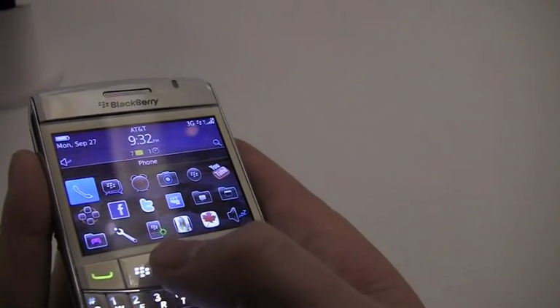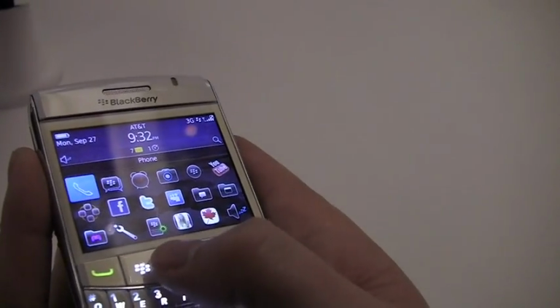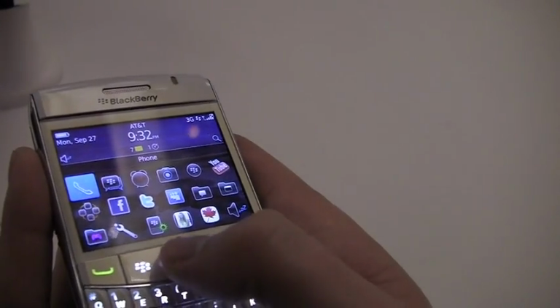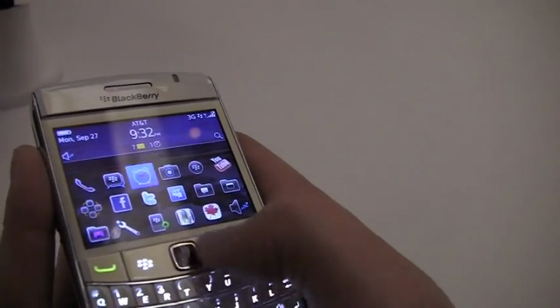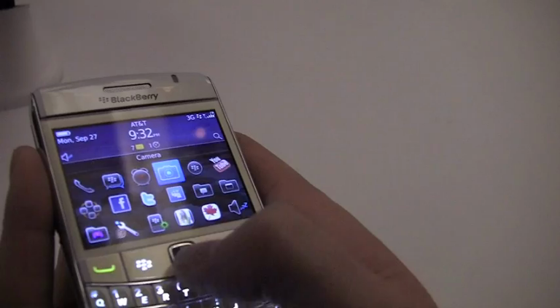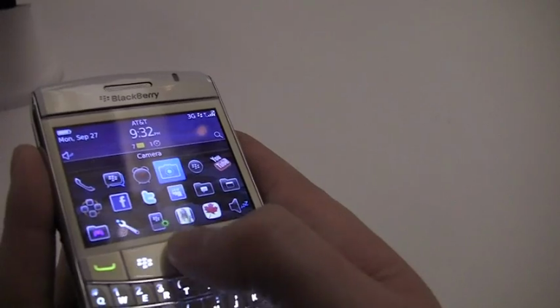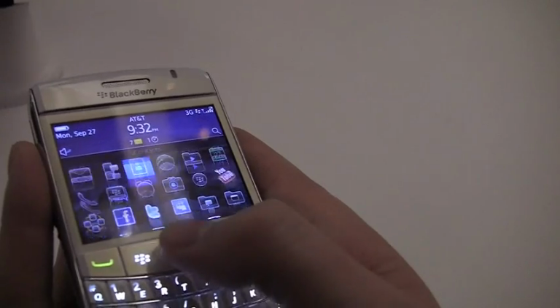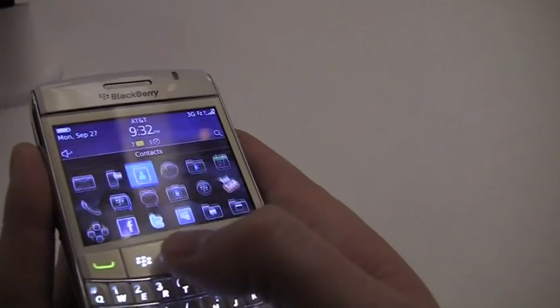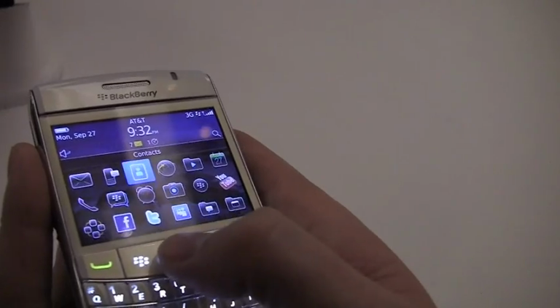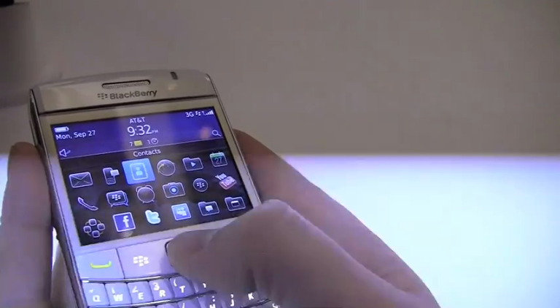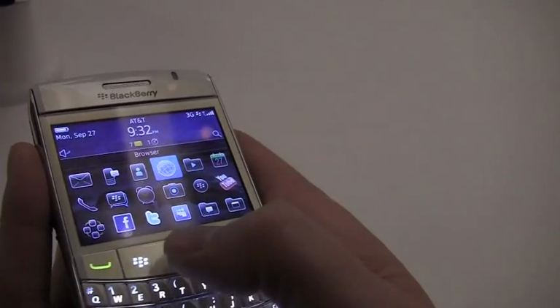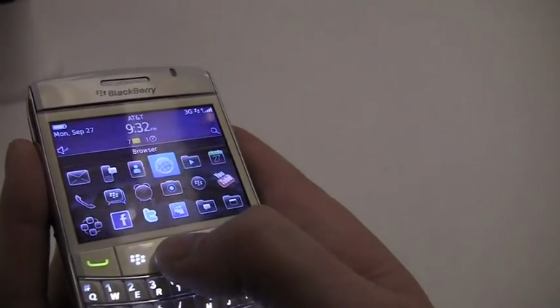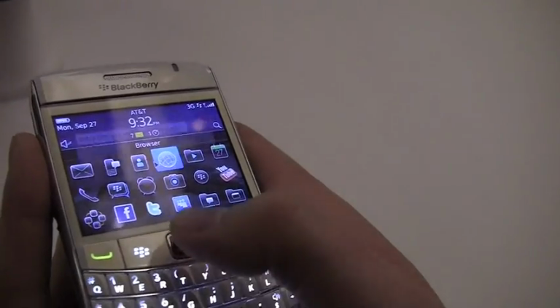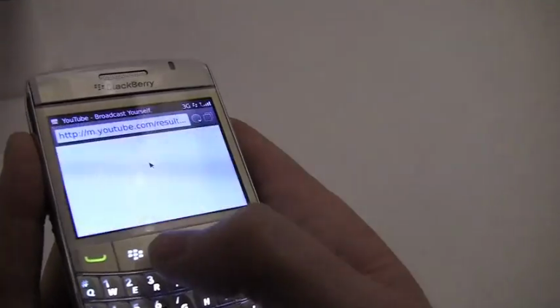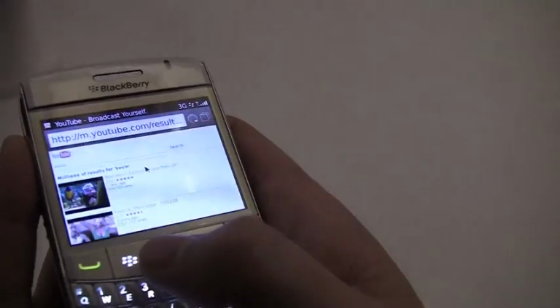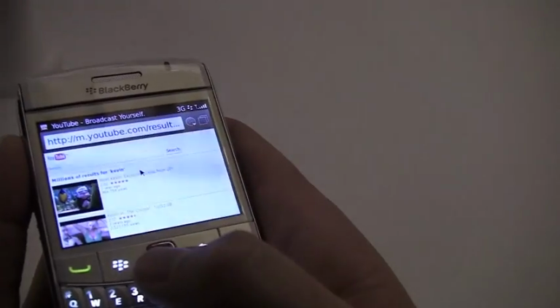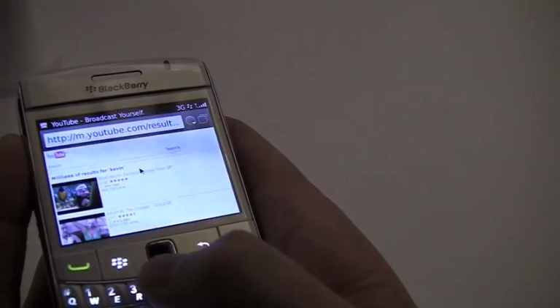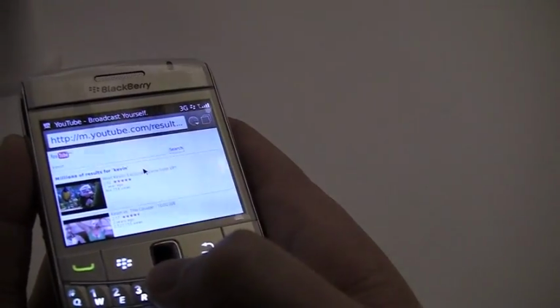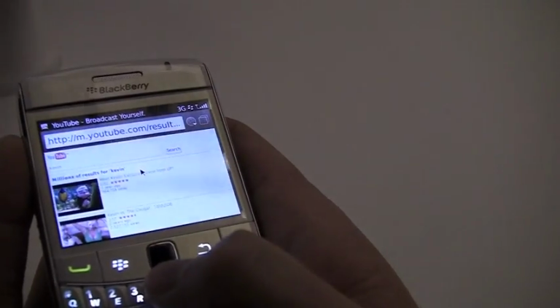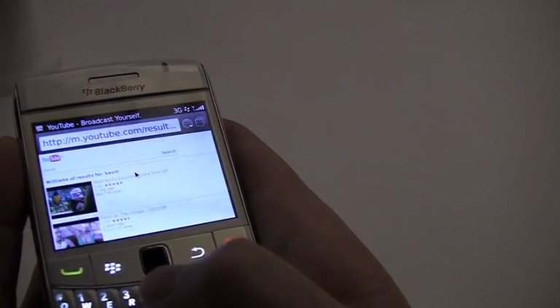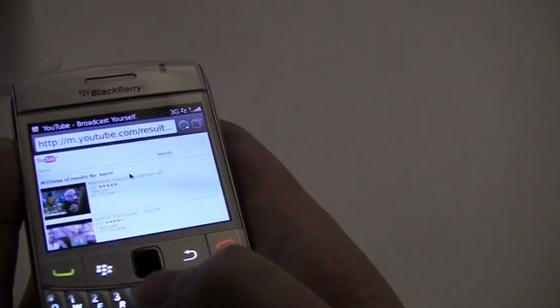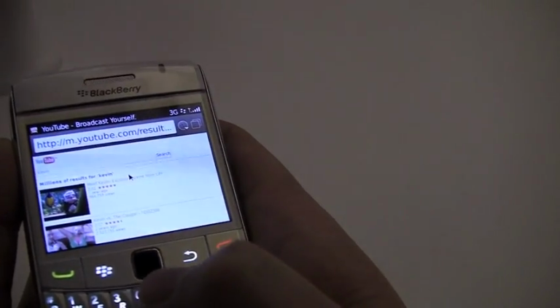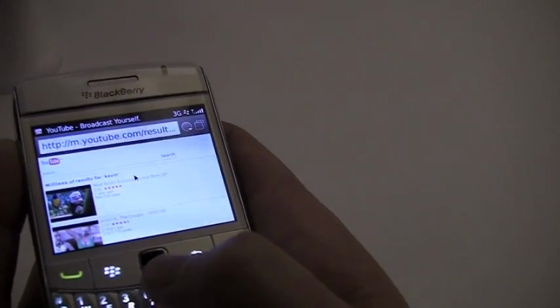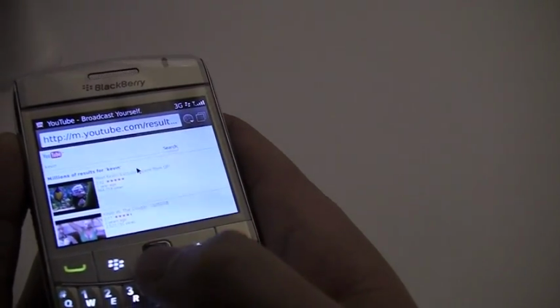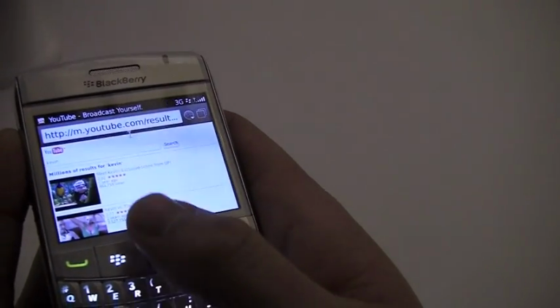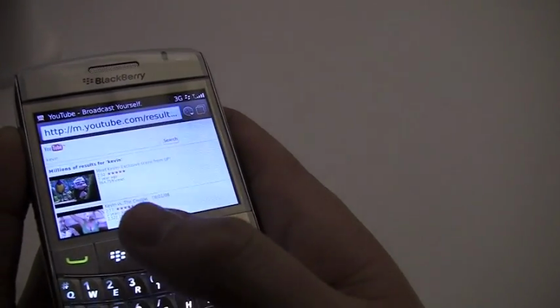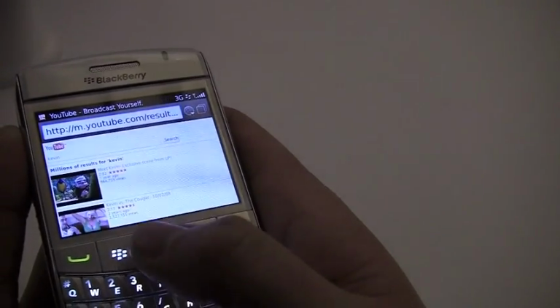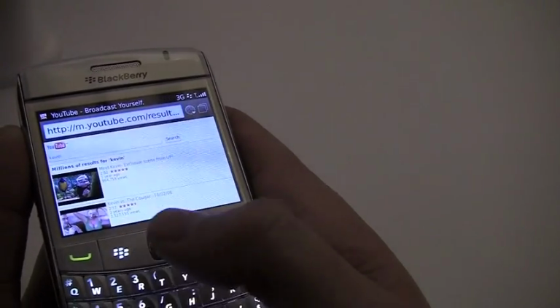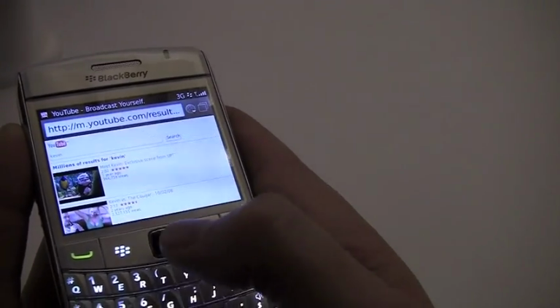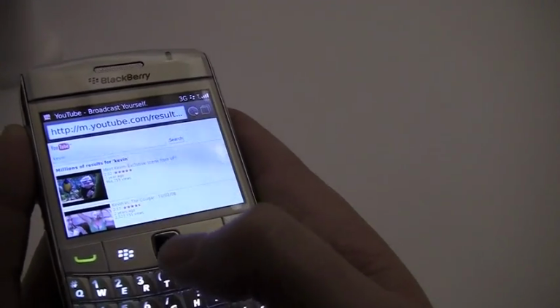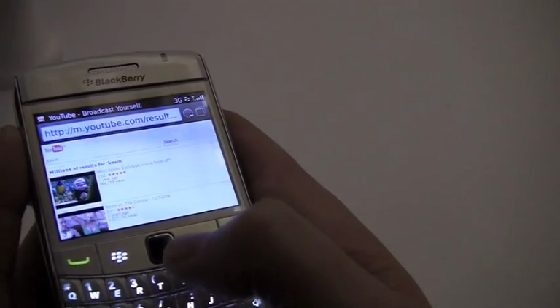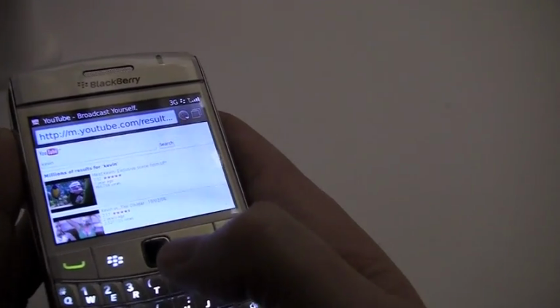New web browser — that's probably the biggest thing people always want to see. BlackBerry 6 on your Bold 9700. Yes, it's coming.